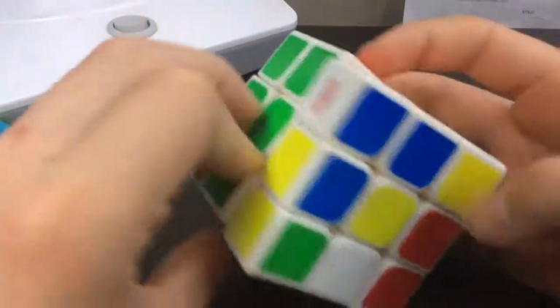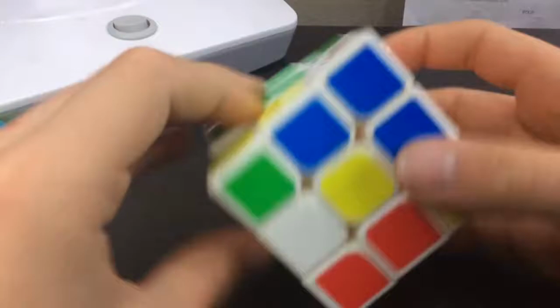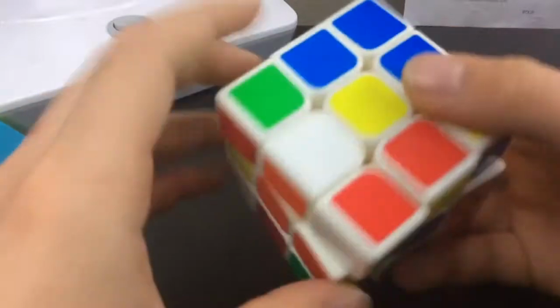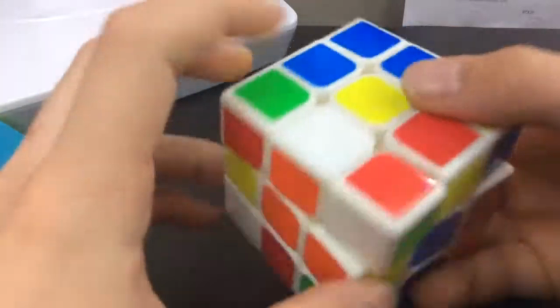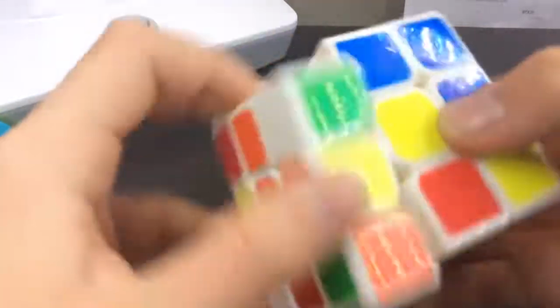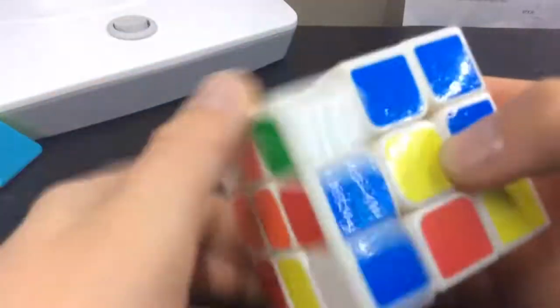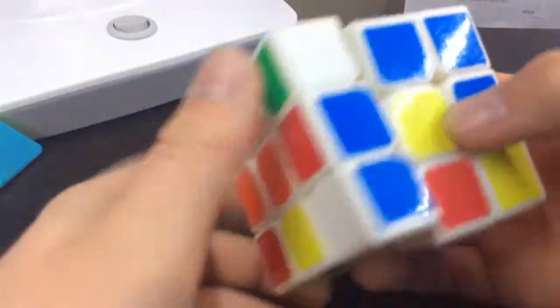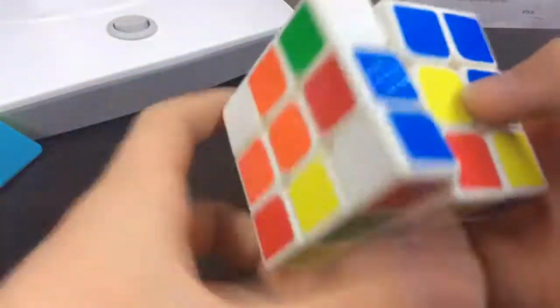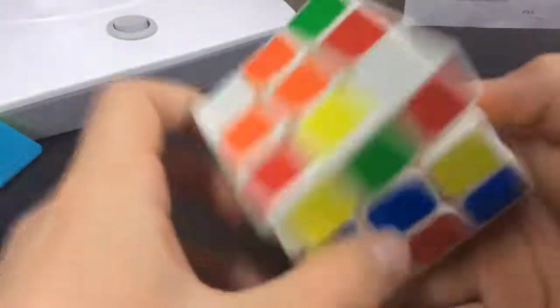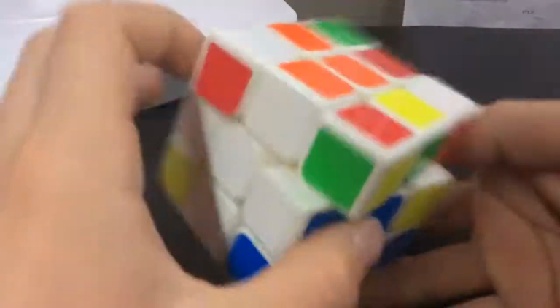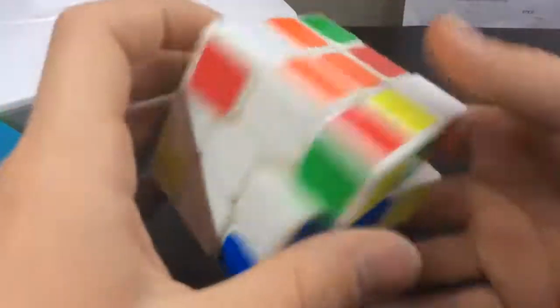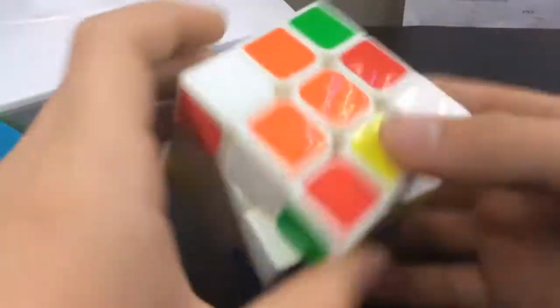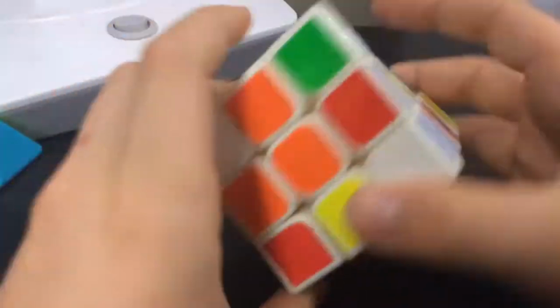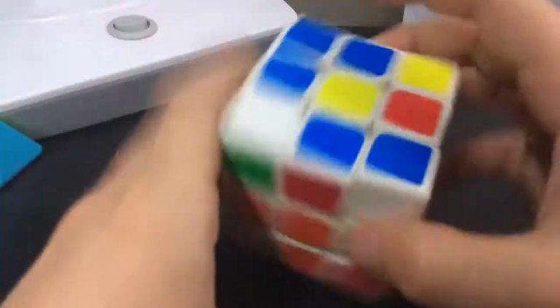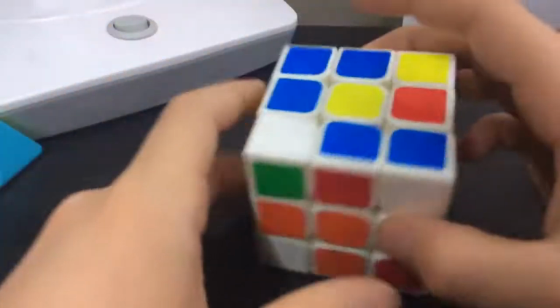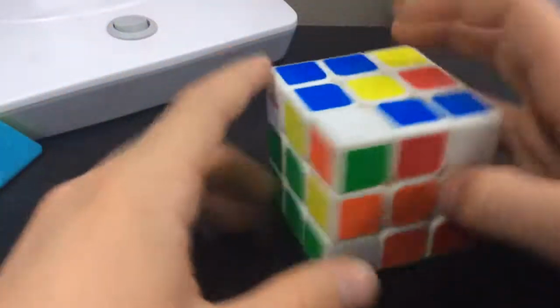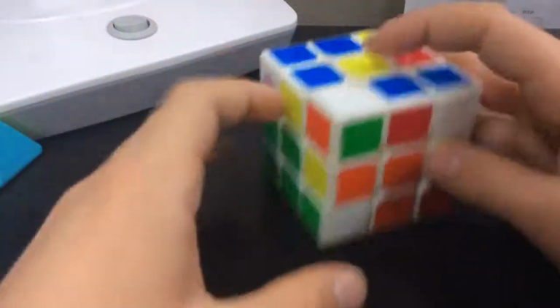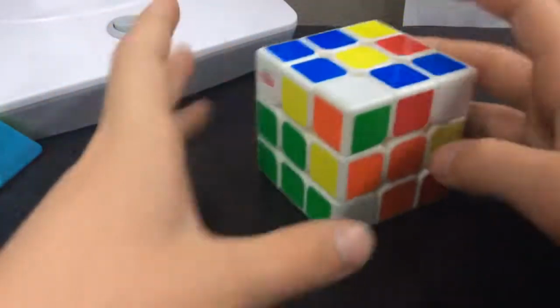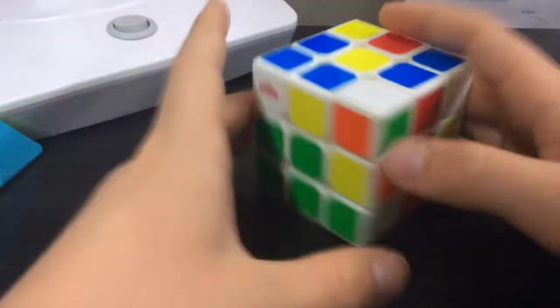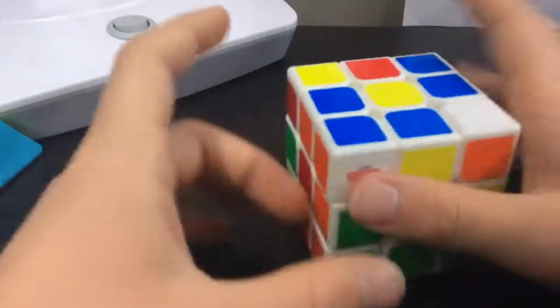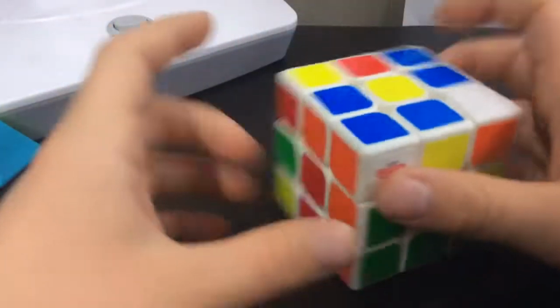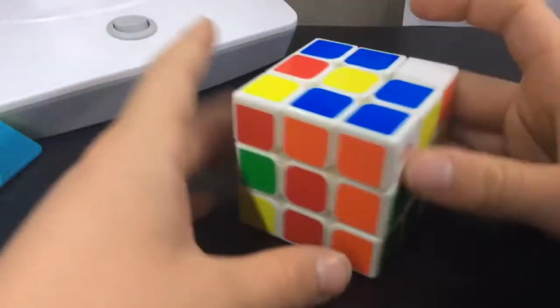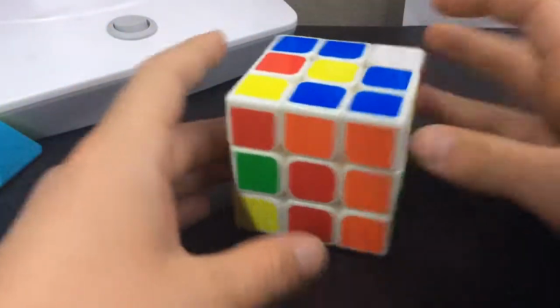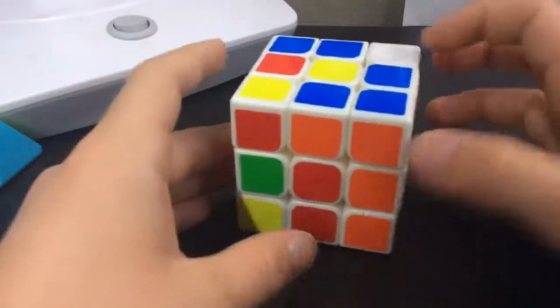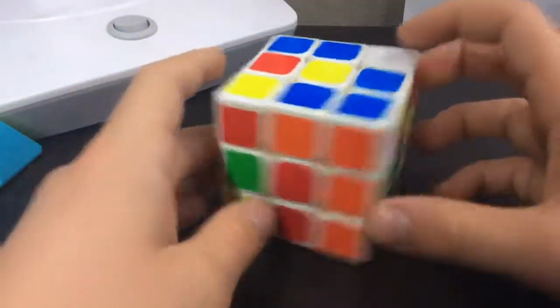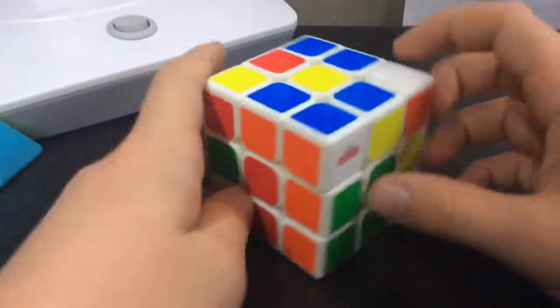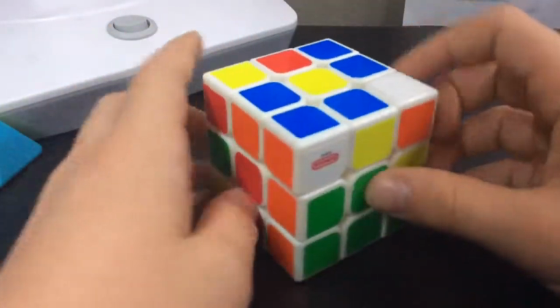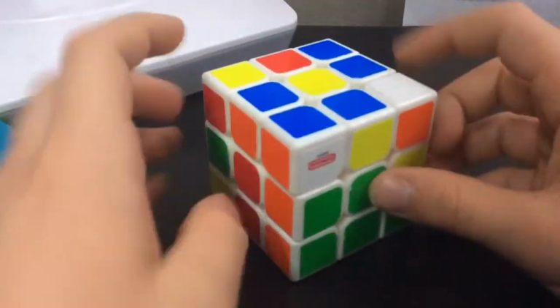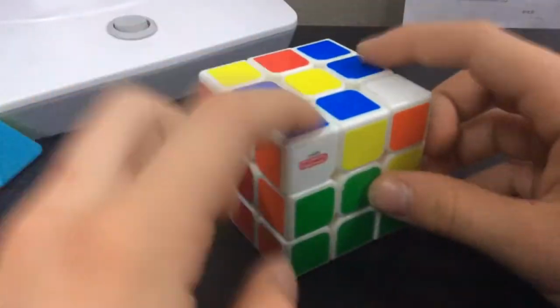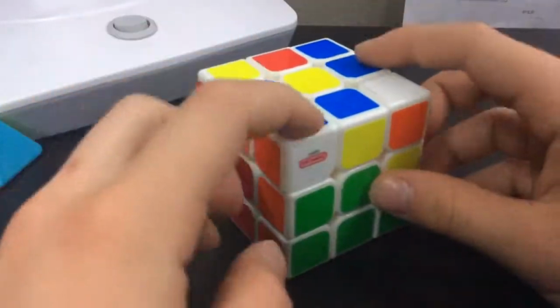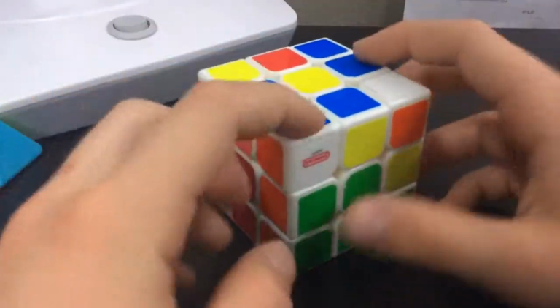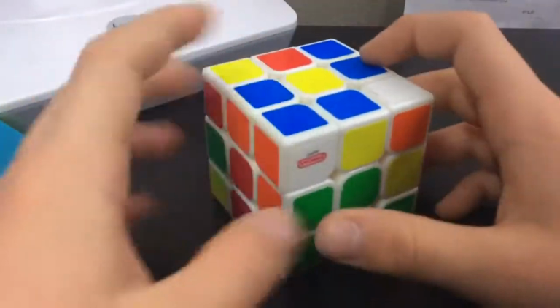This is a fail. Alright, so let's look for the pear. Here it is.